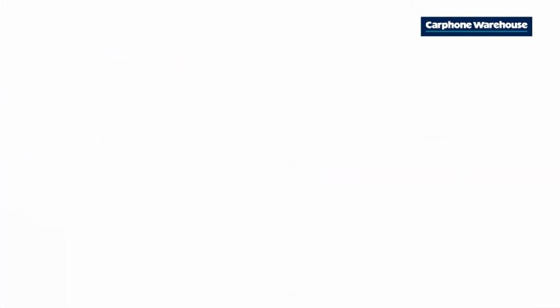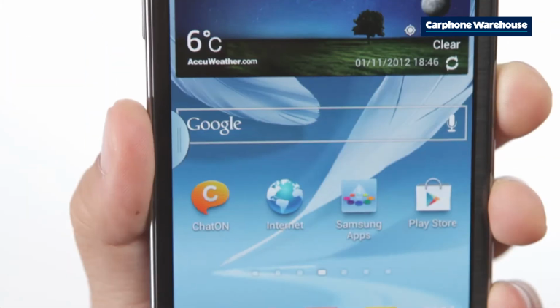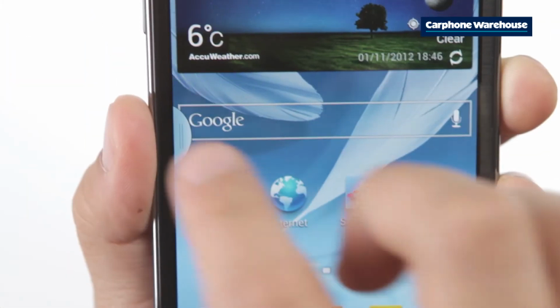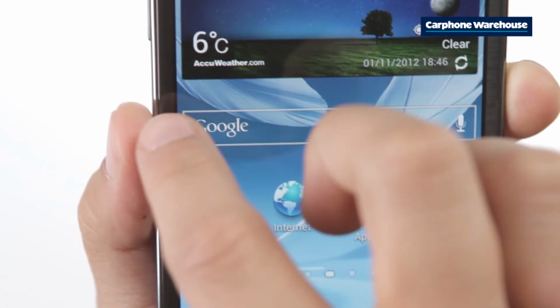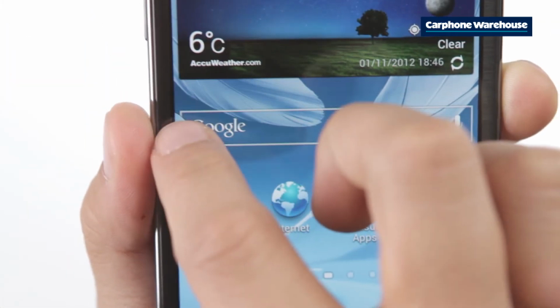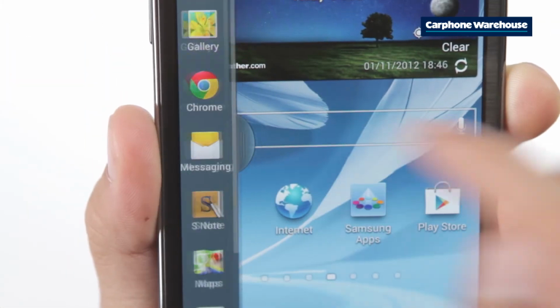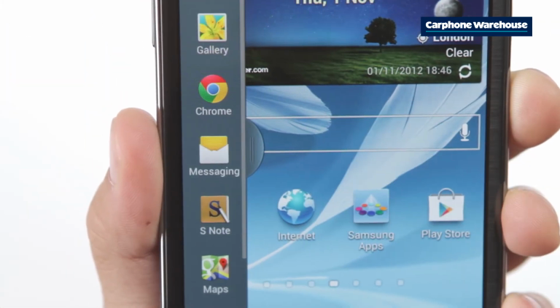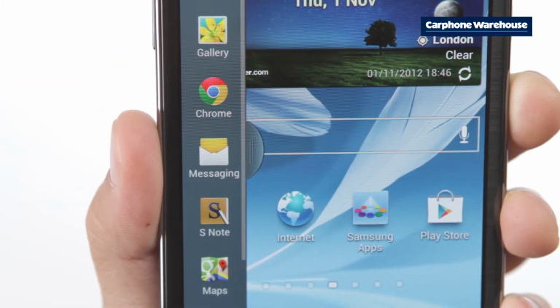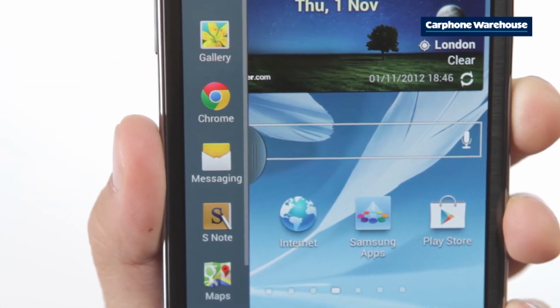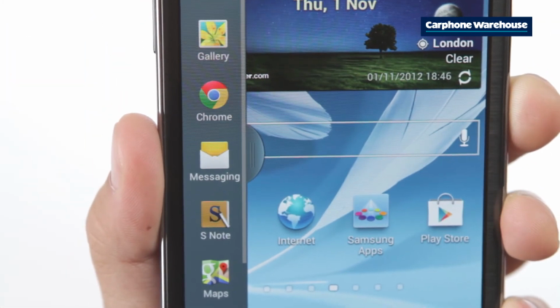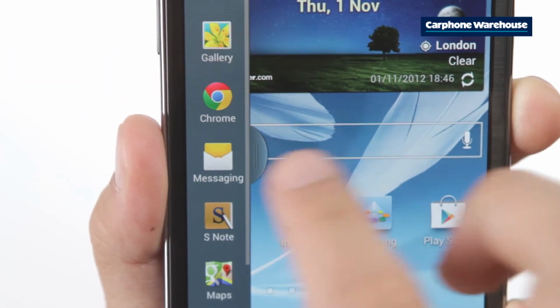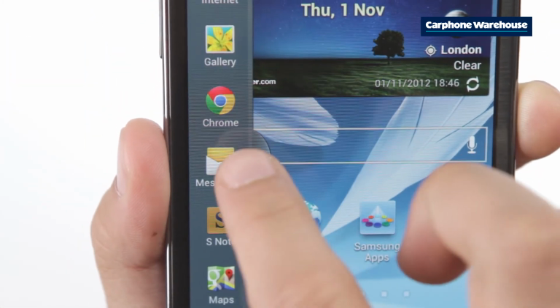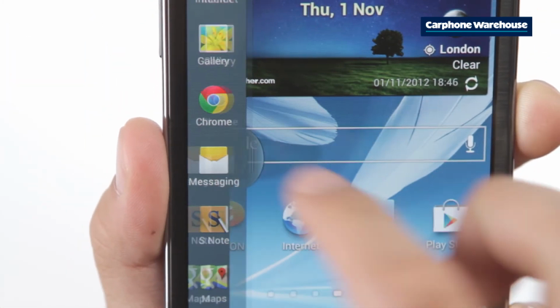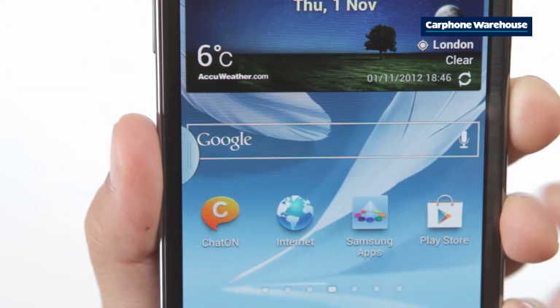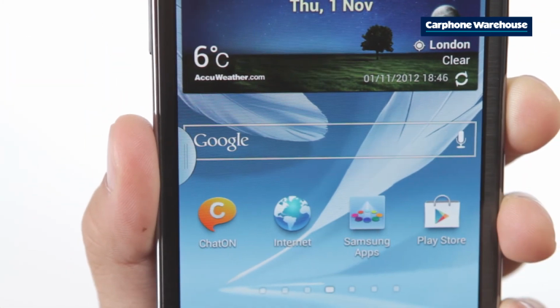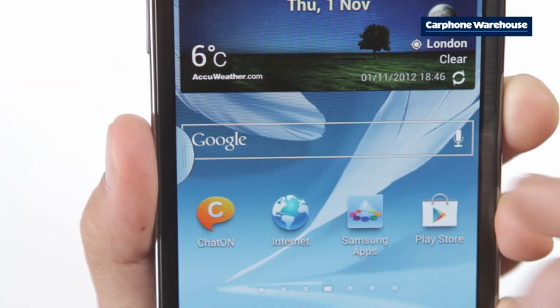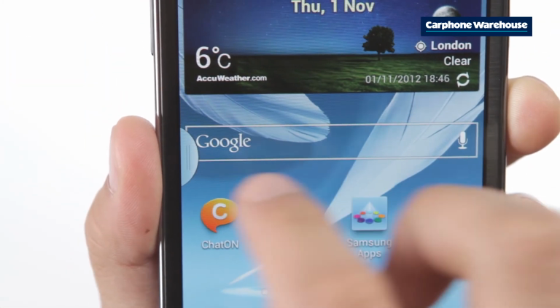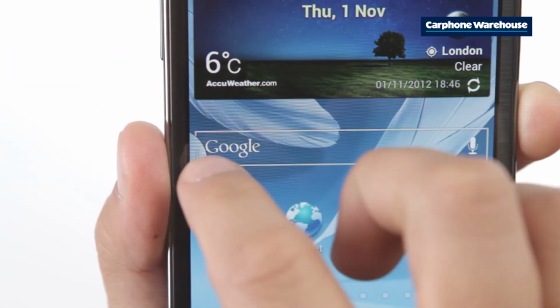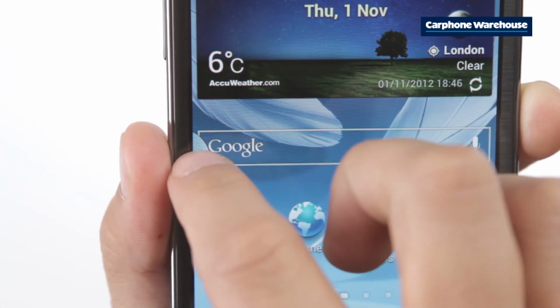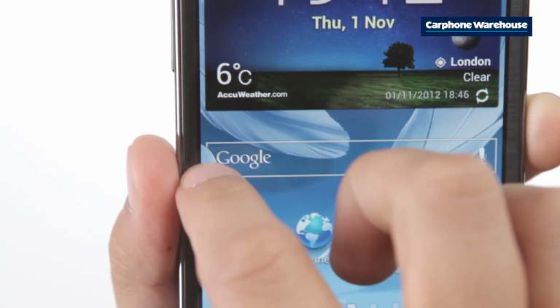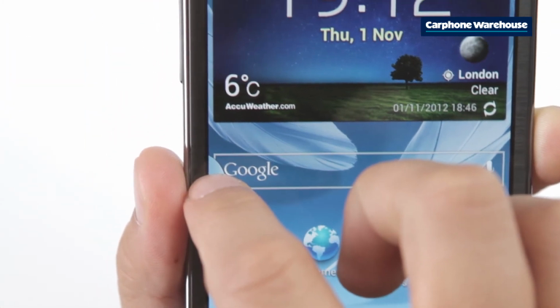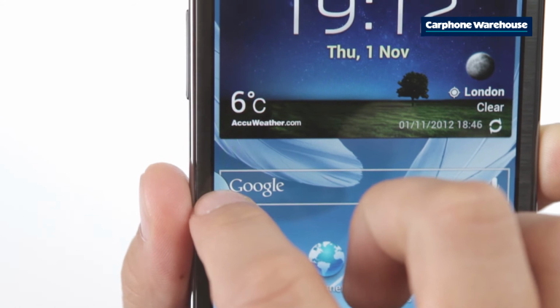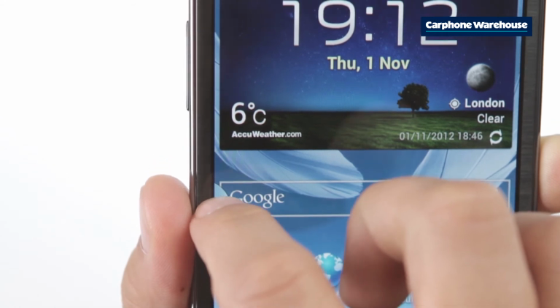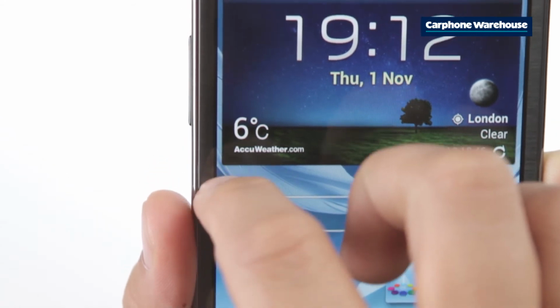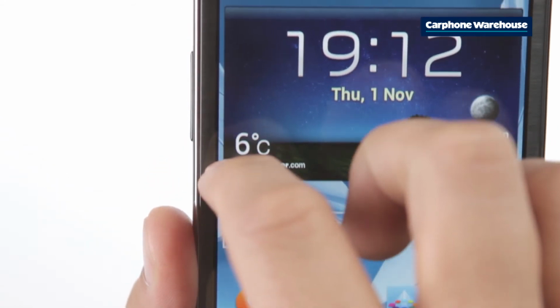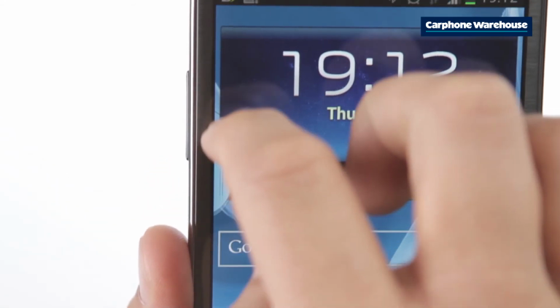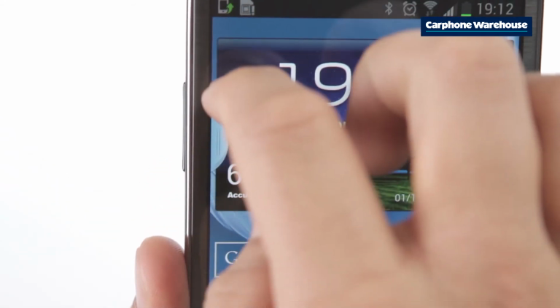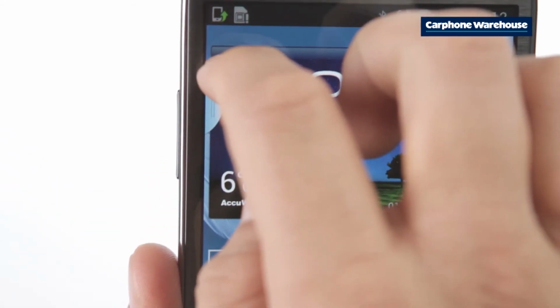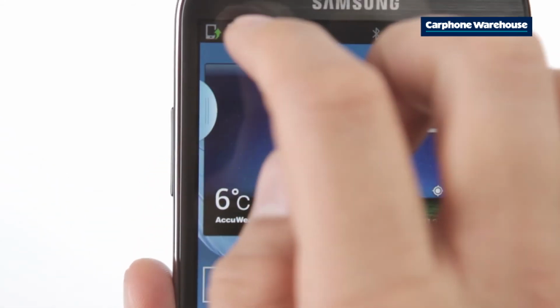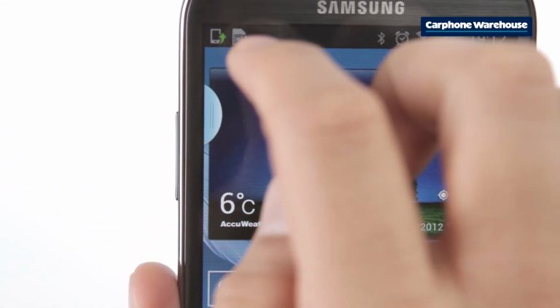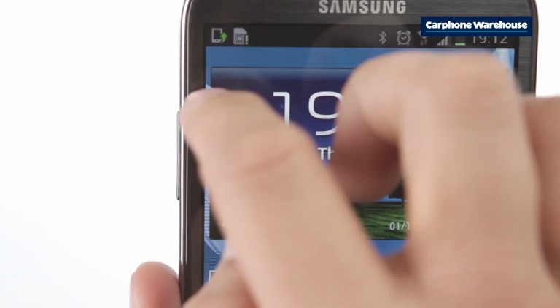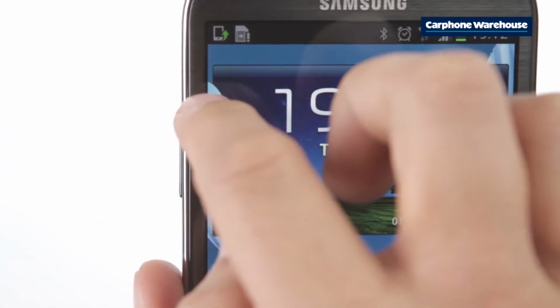Perhaps you want the multitask icons to stay at the top on the left hand side. Just long press the blue tab and drag it up or down.